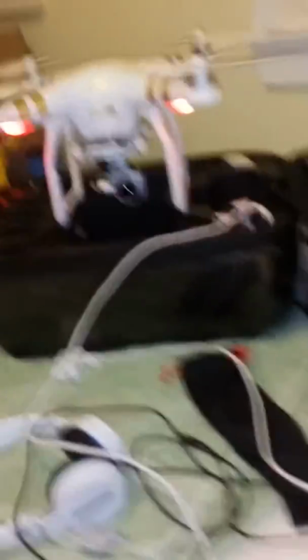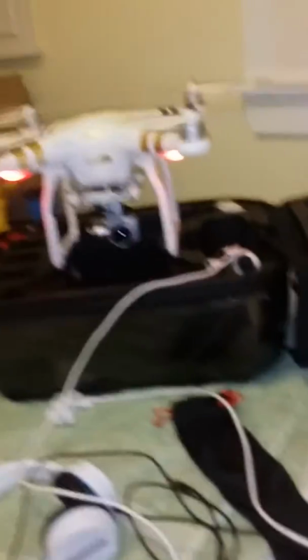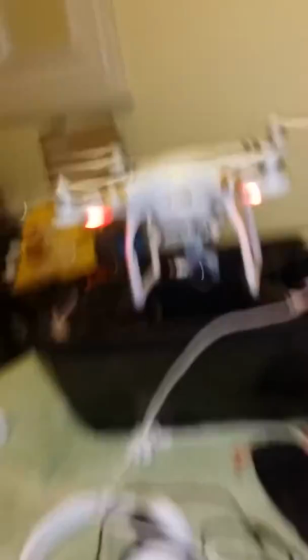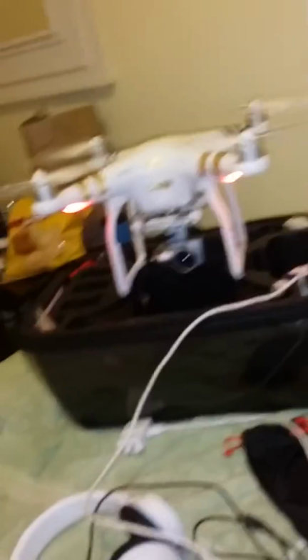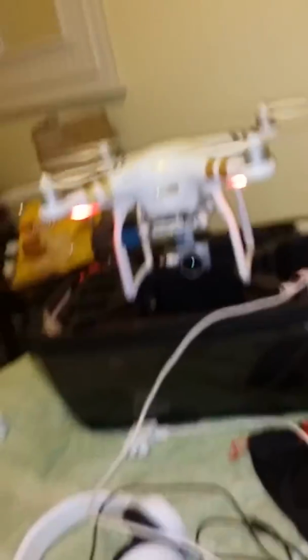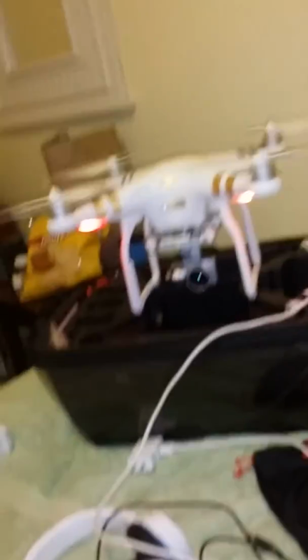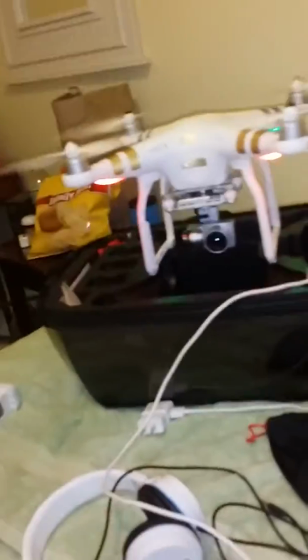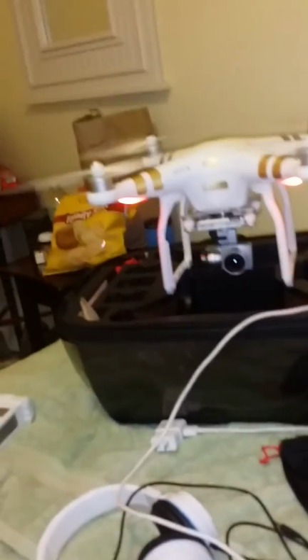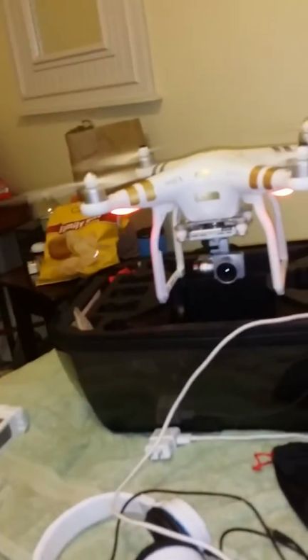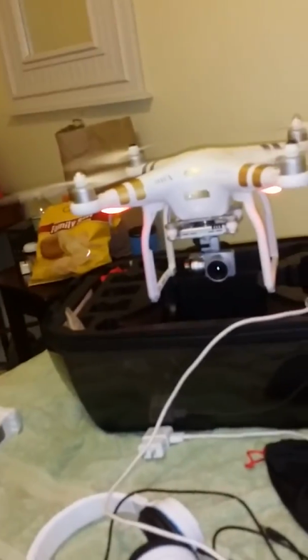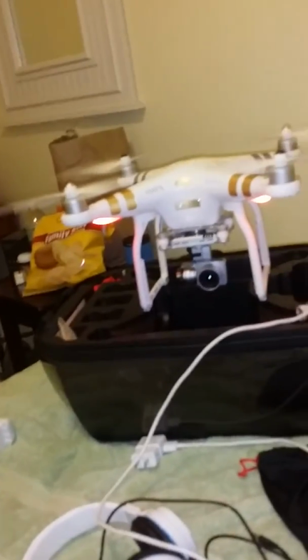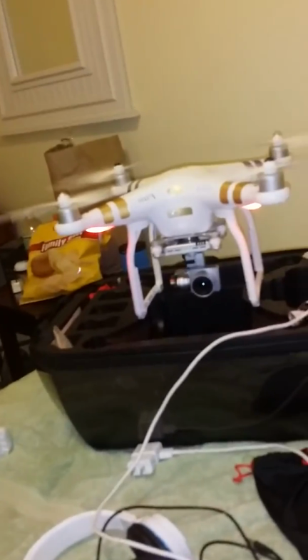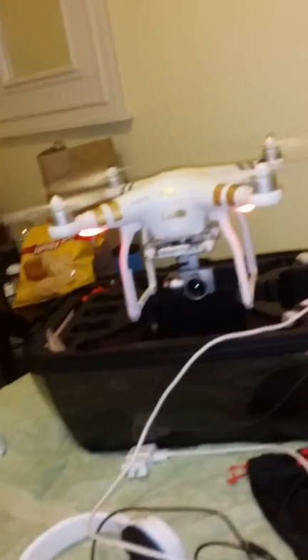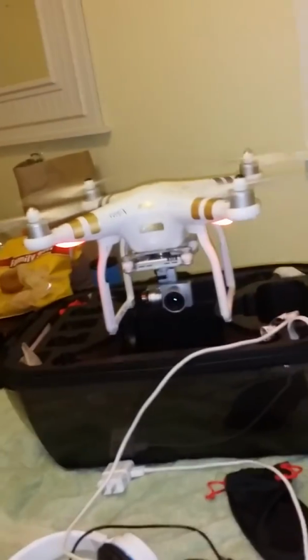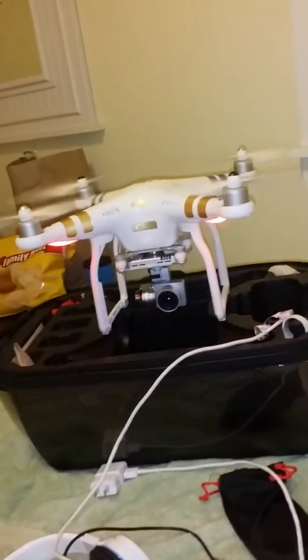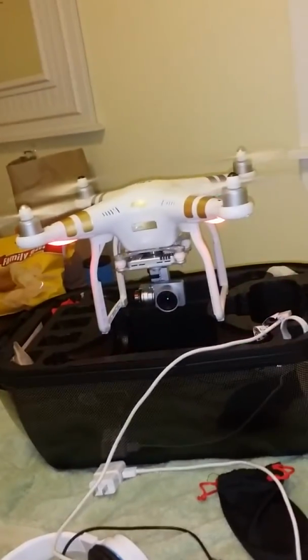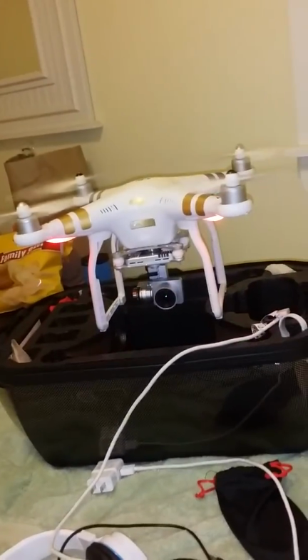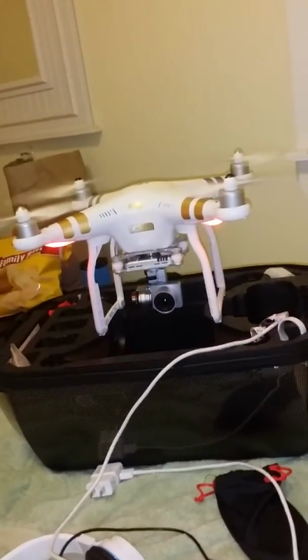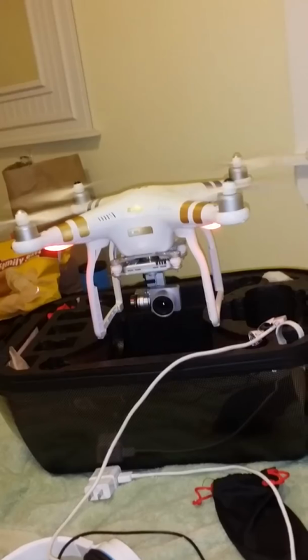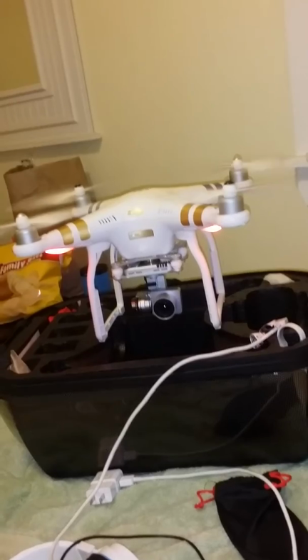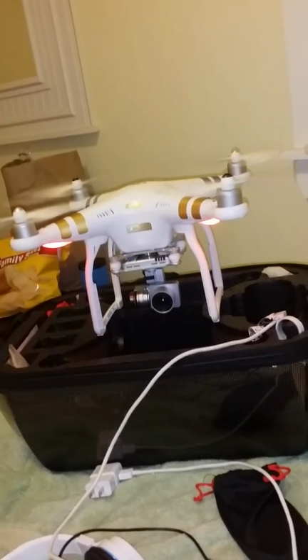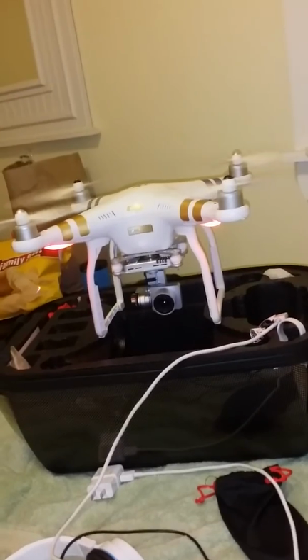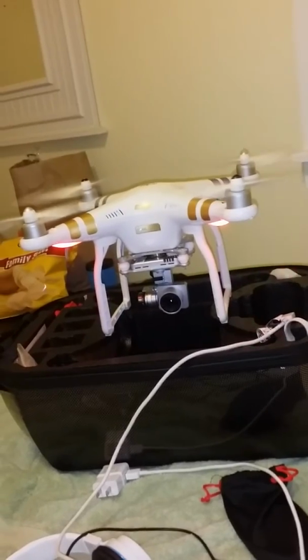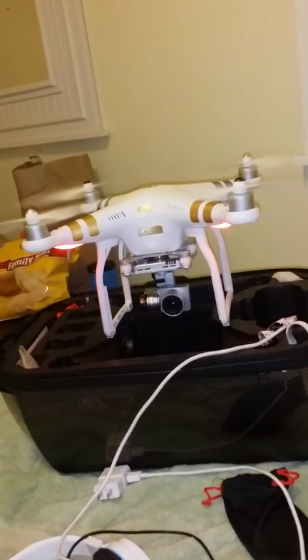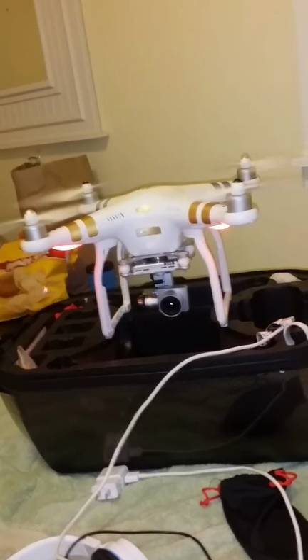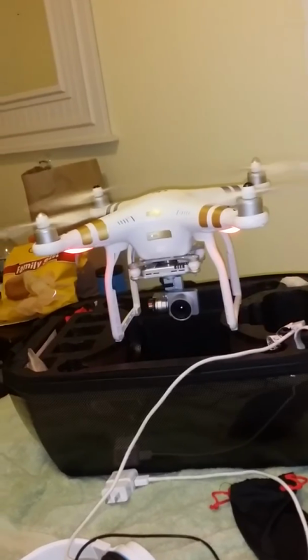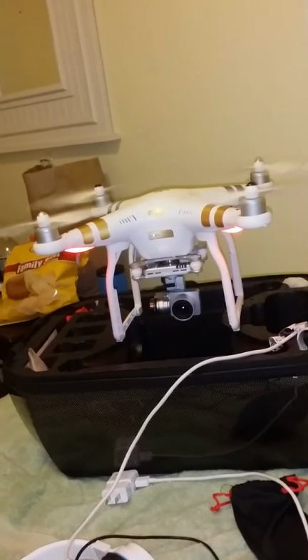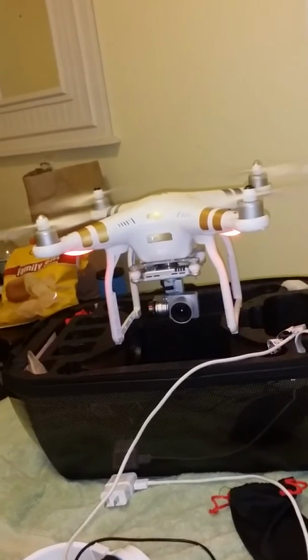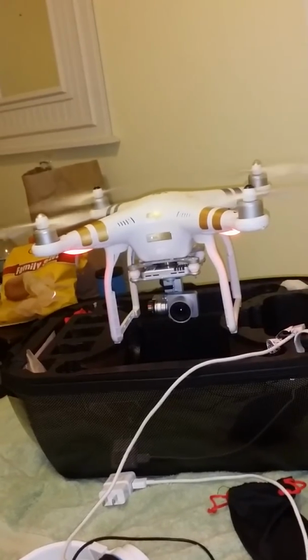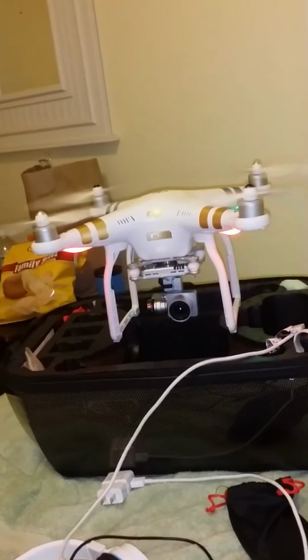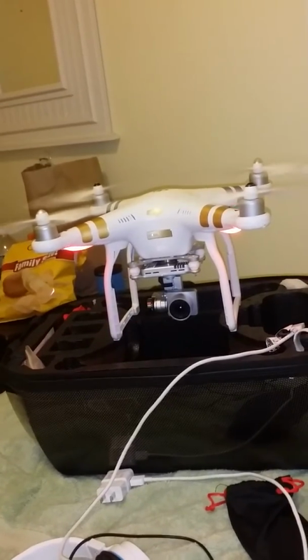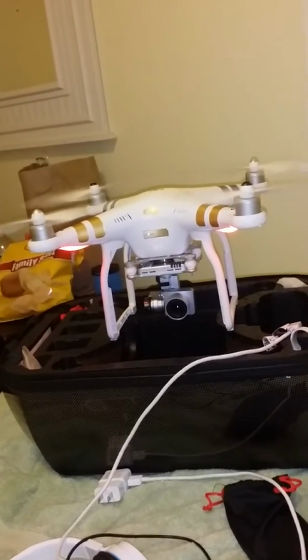This is the Phantom 3 4K — it's on the ground.